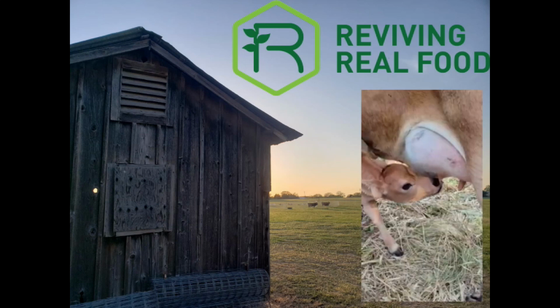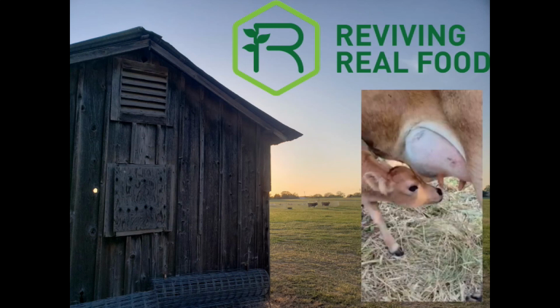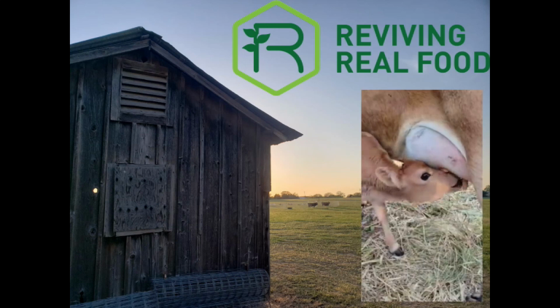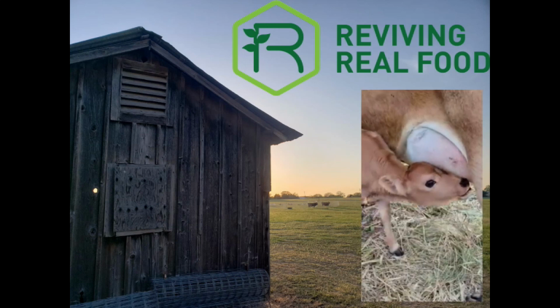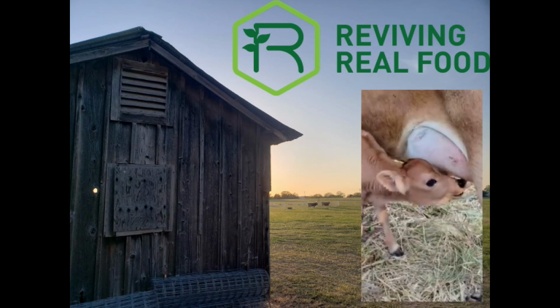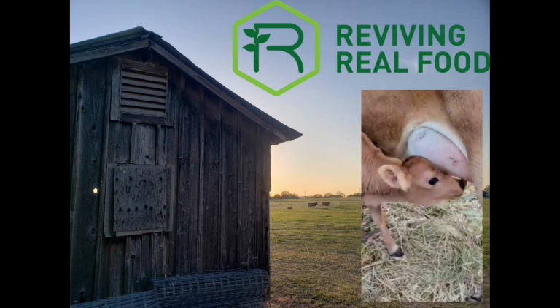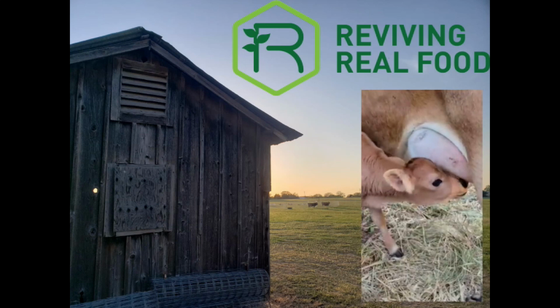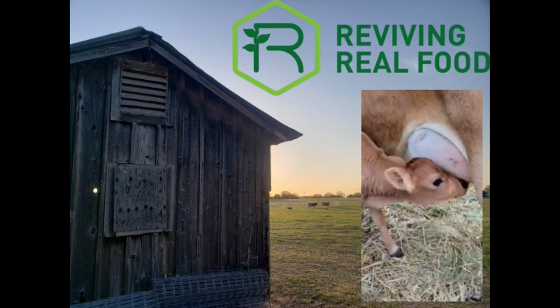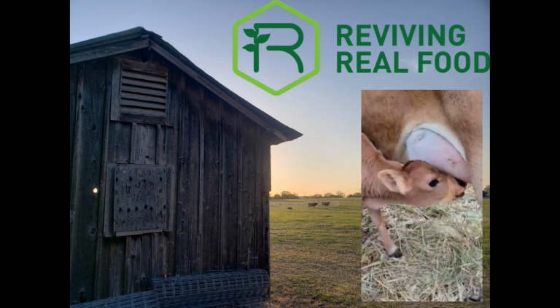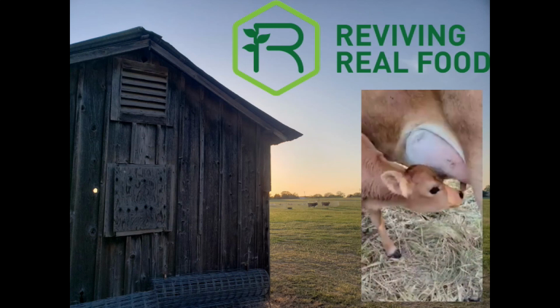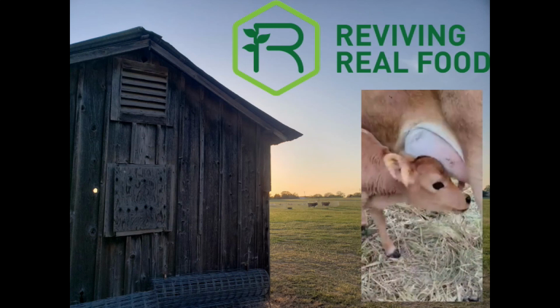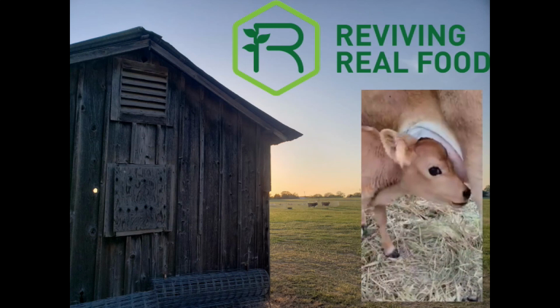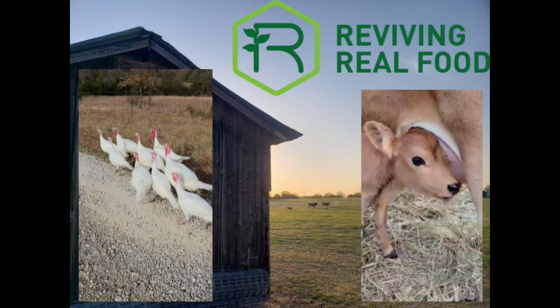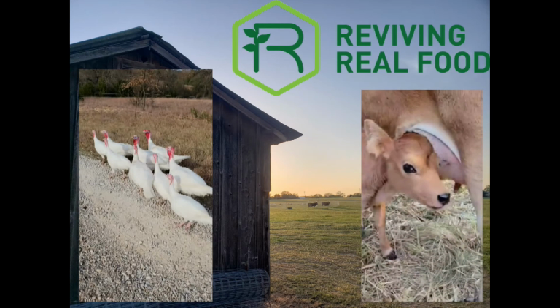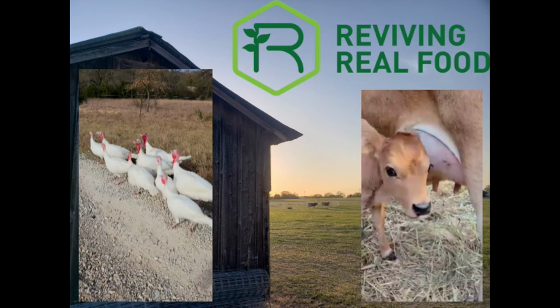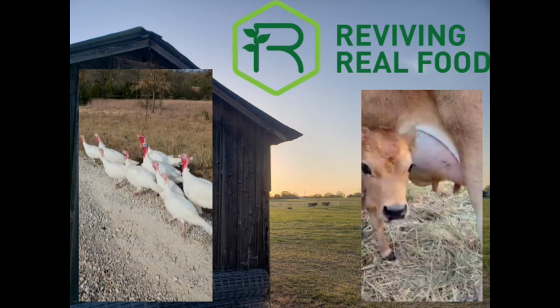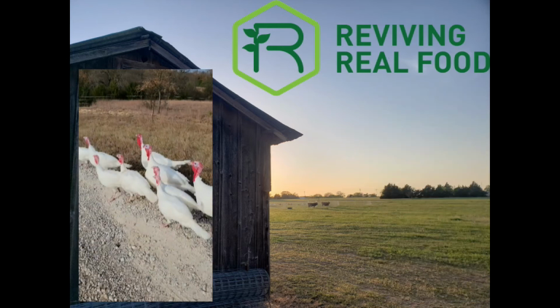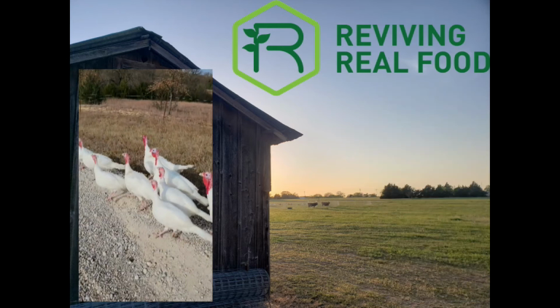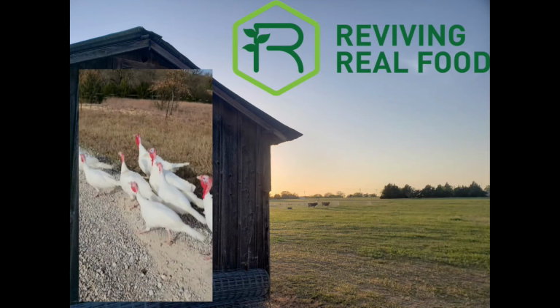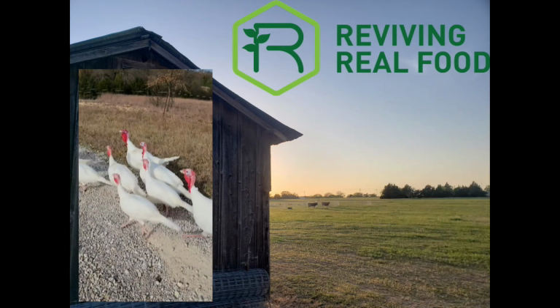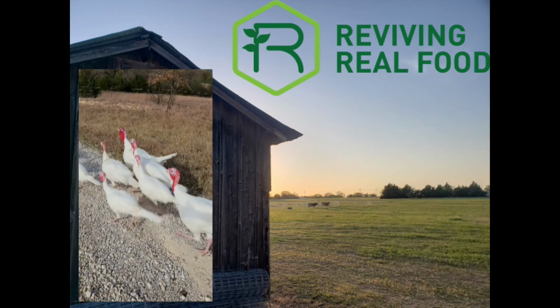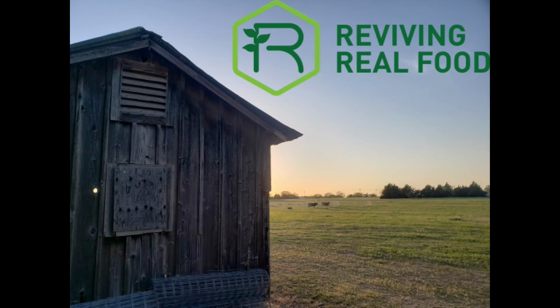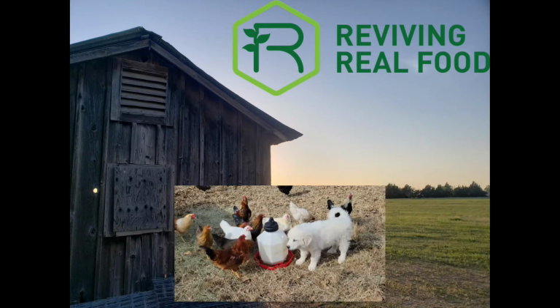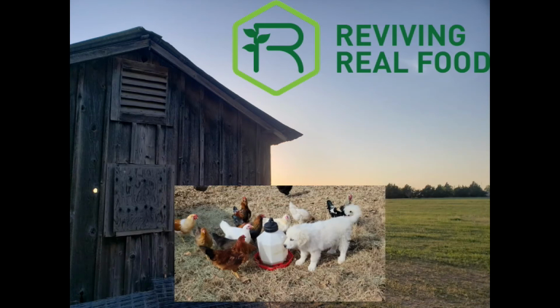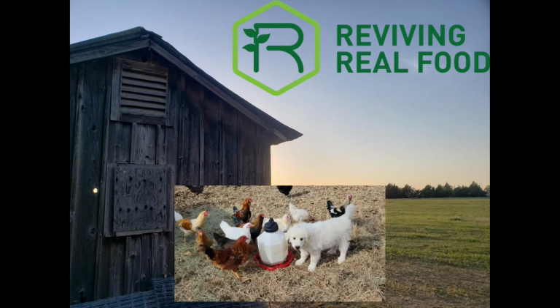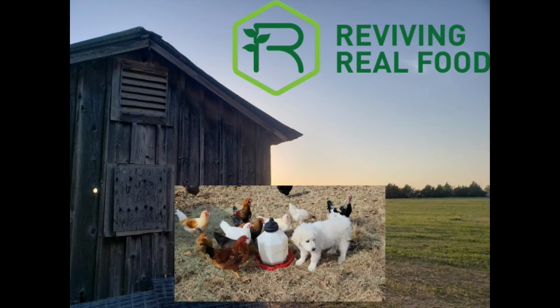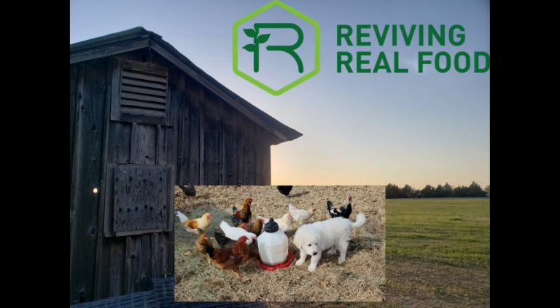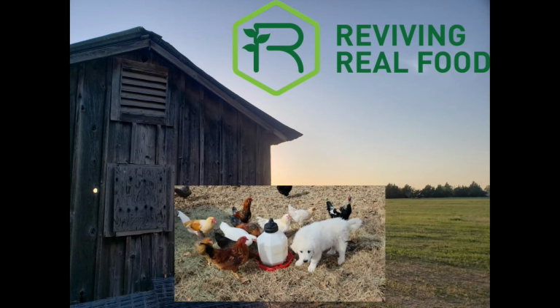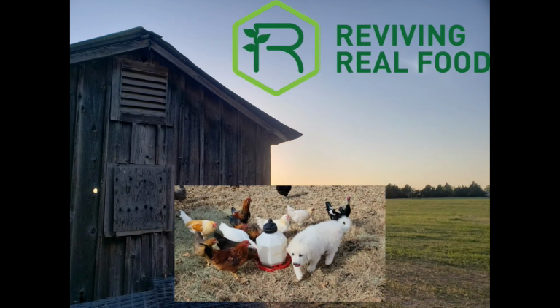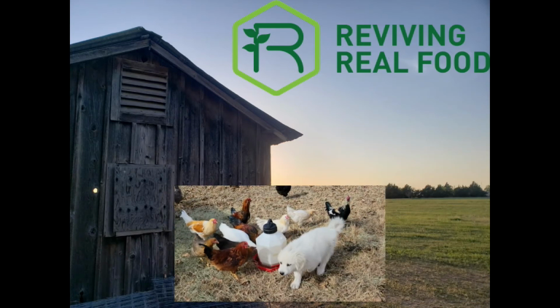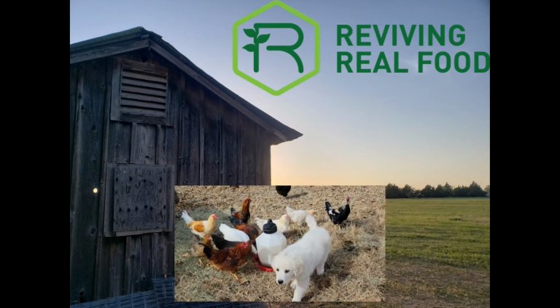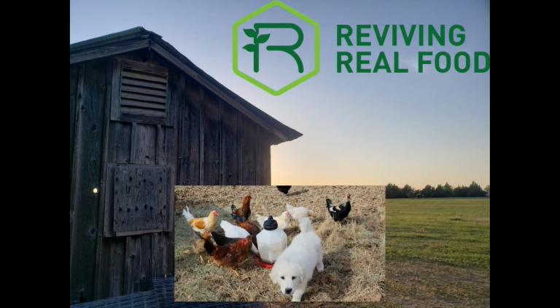Reviving Real Food Ranch — wholesome, natural, family farming.